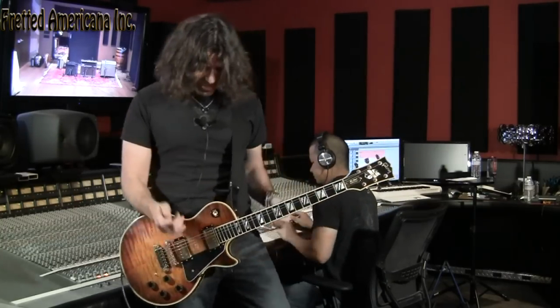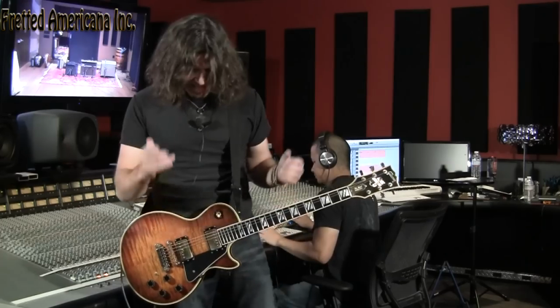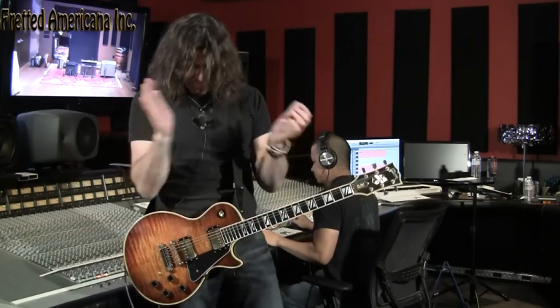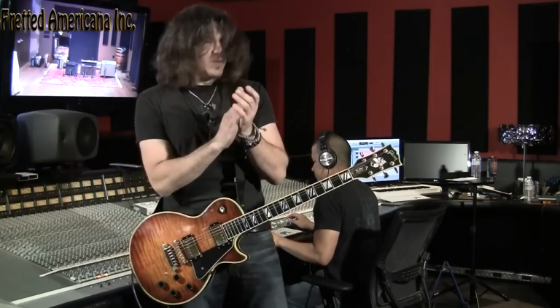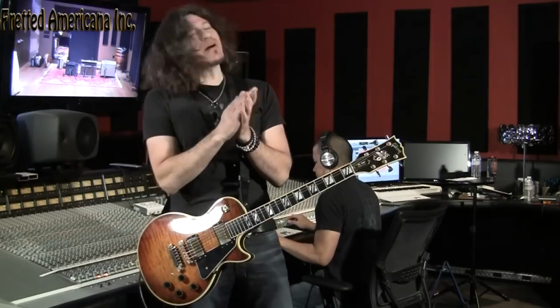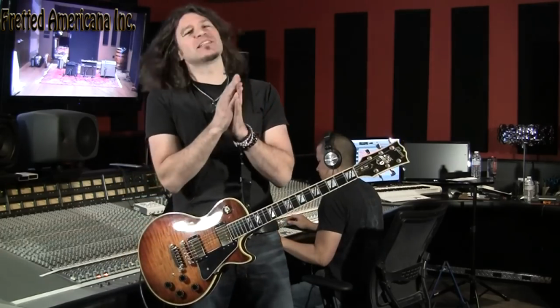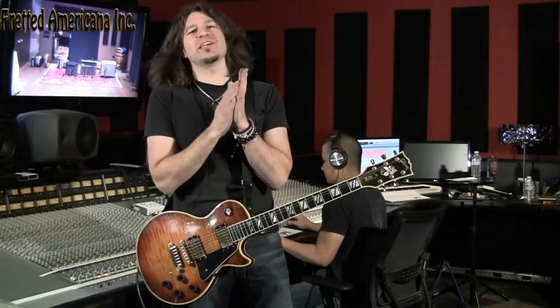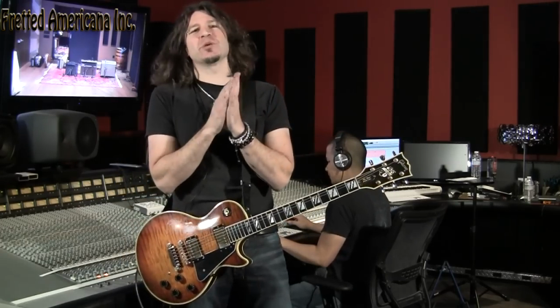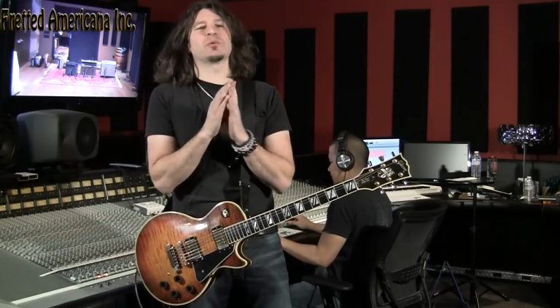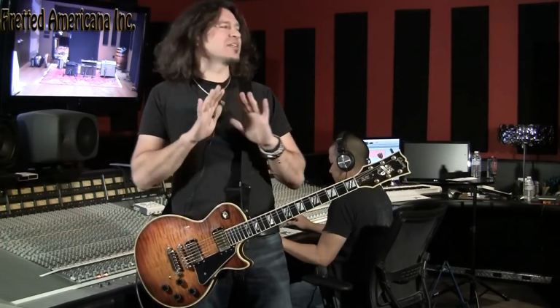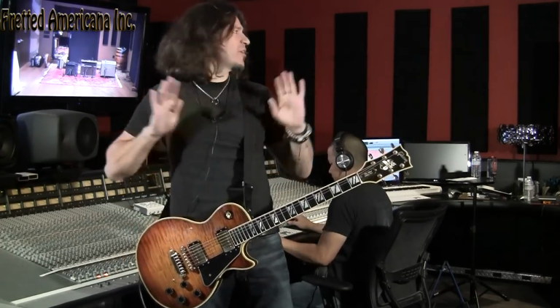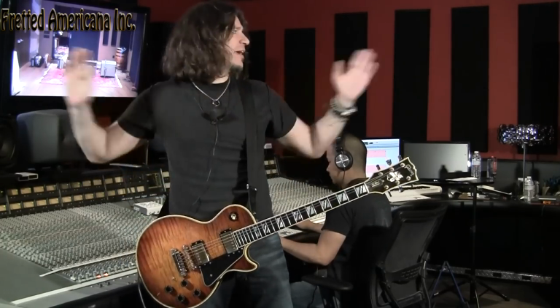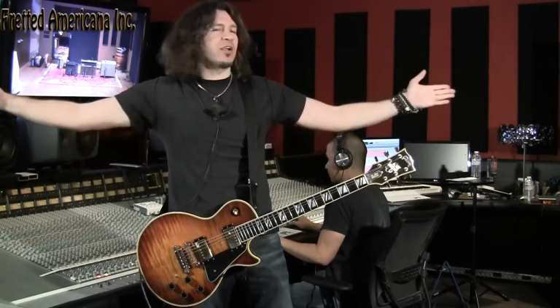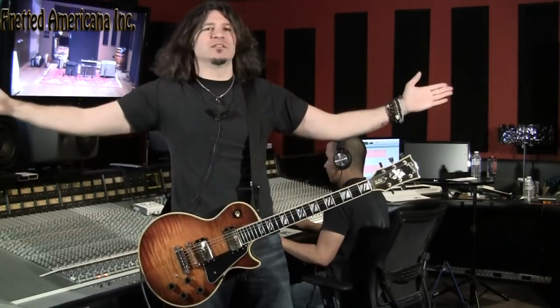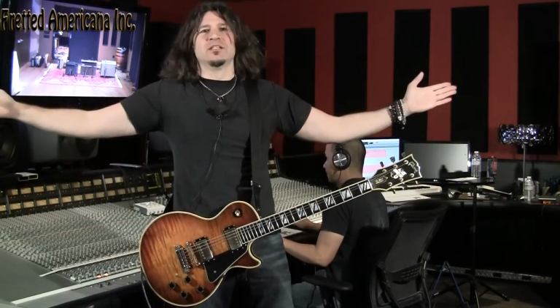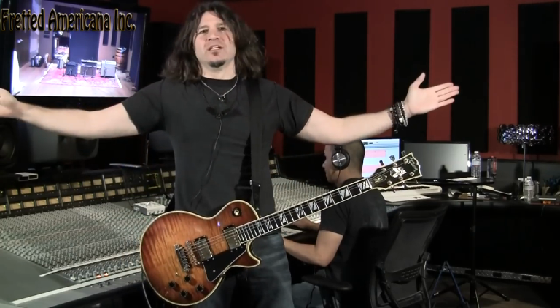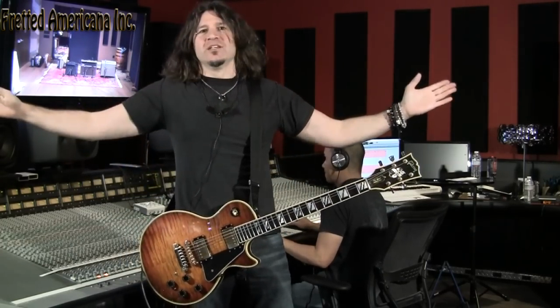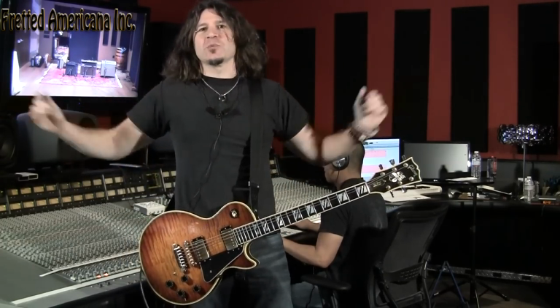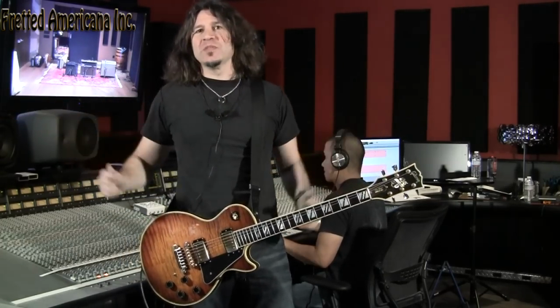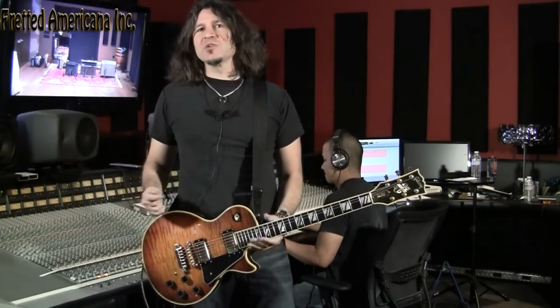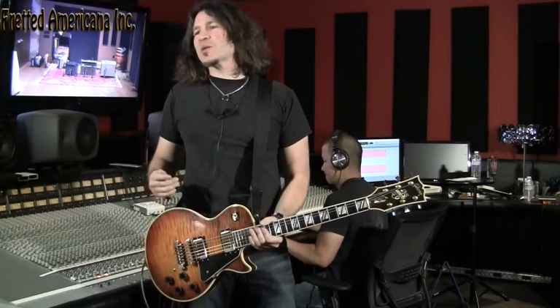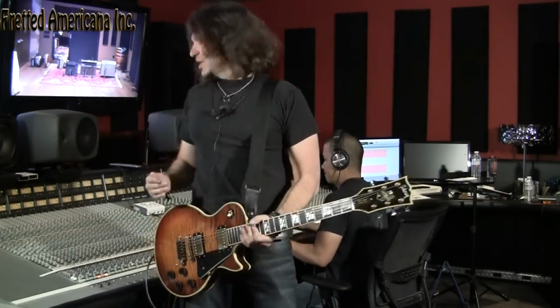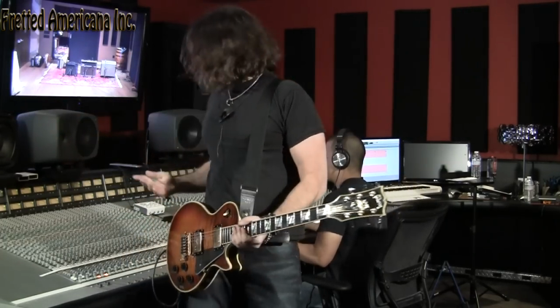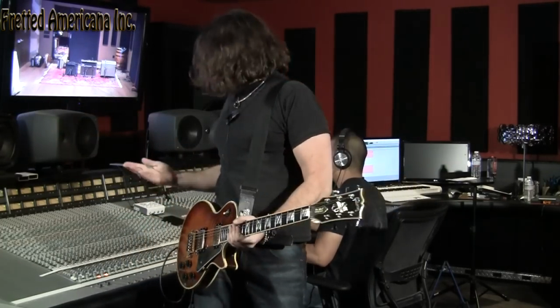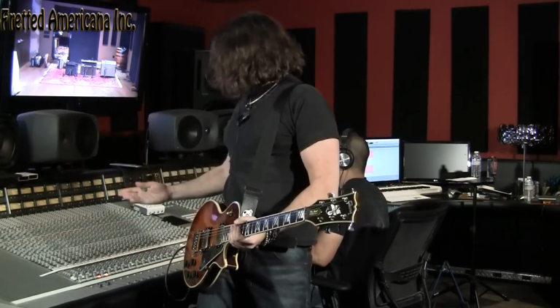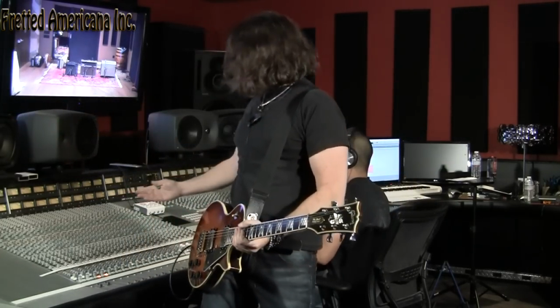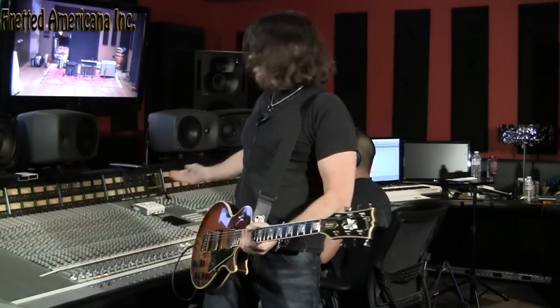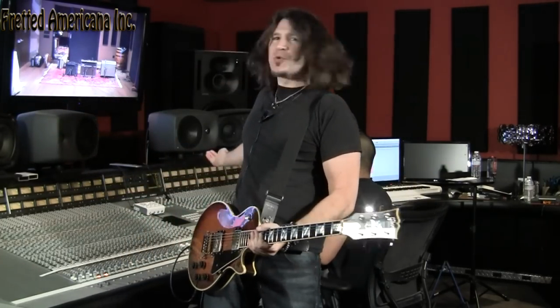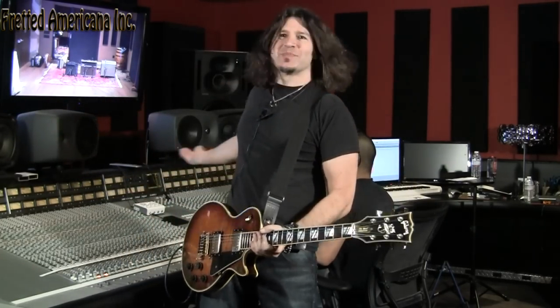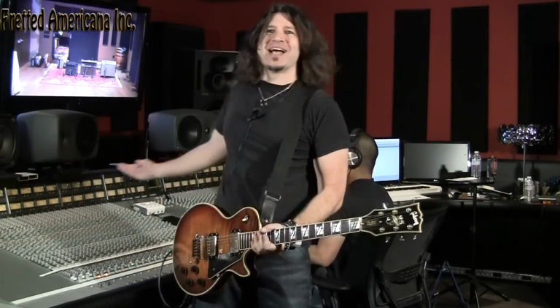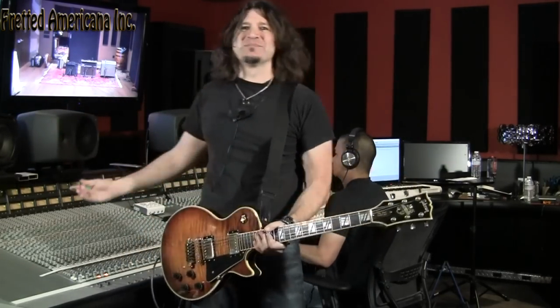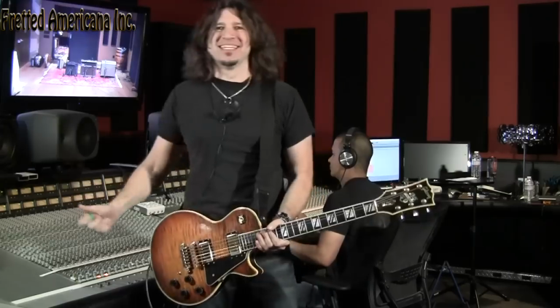Today we're back at the atrium, but we got a different angle, so now you can complain about this massive board behind me.